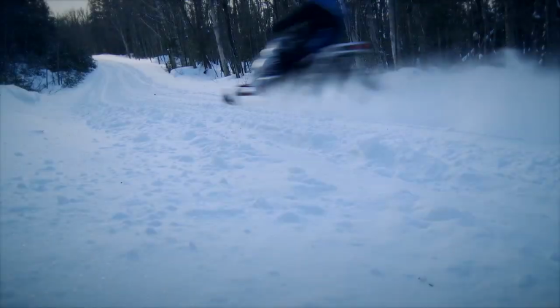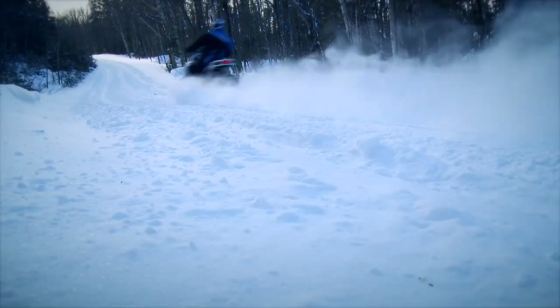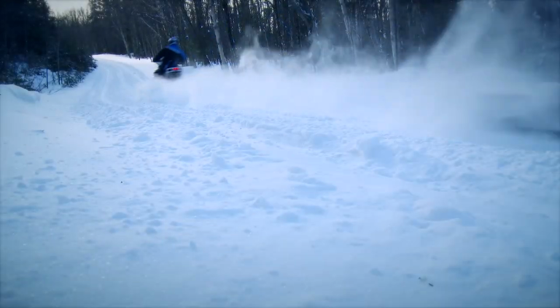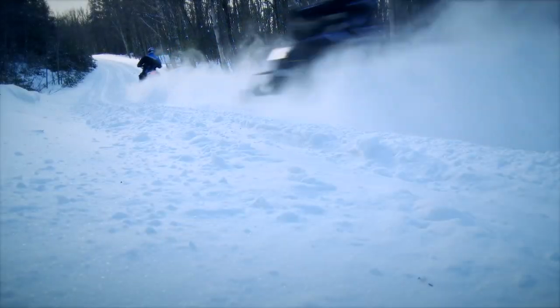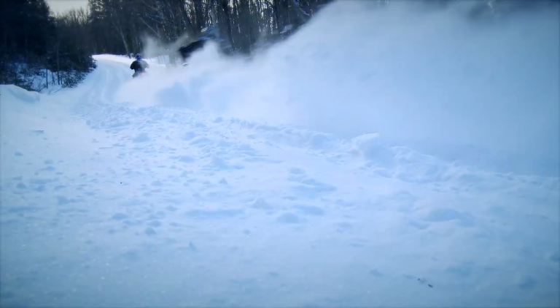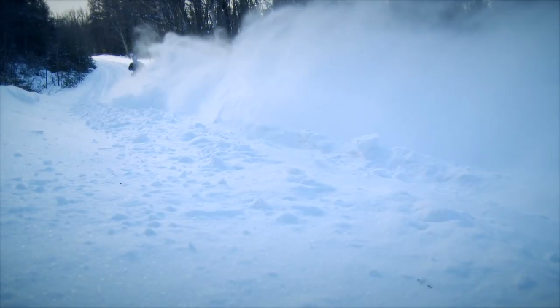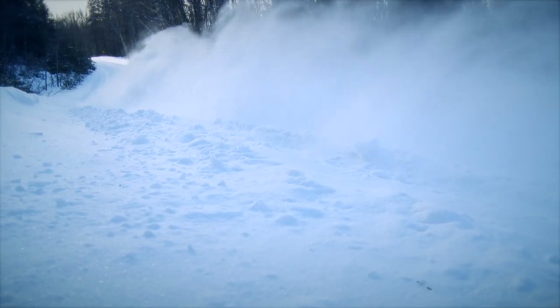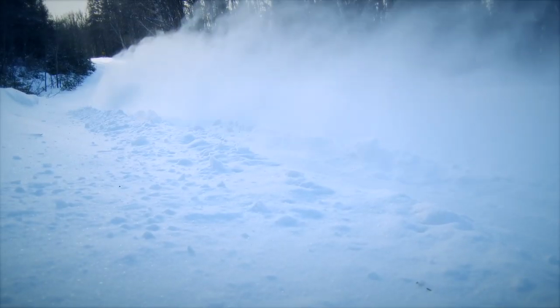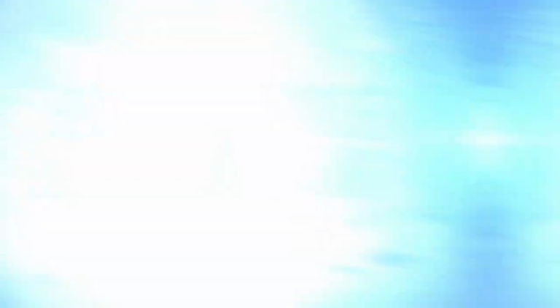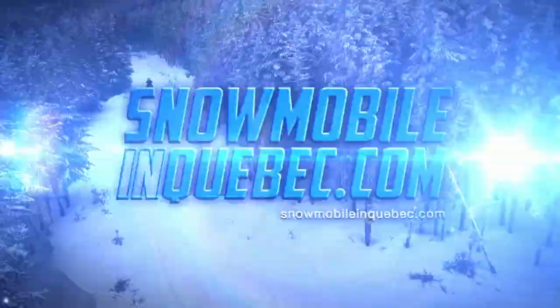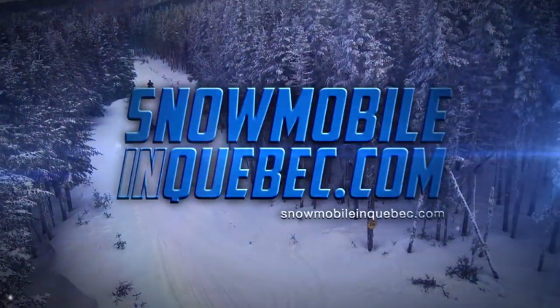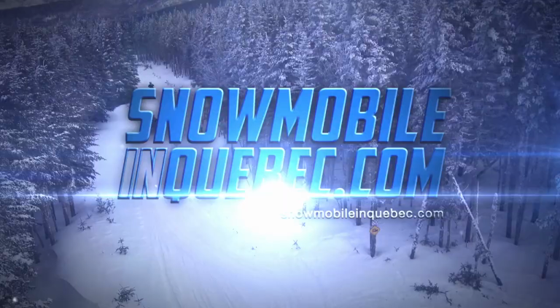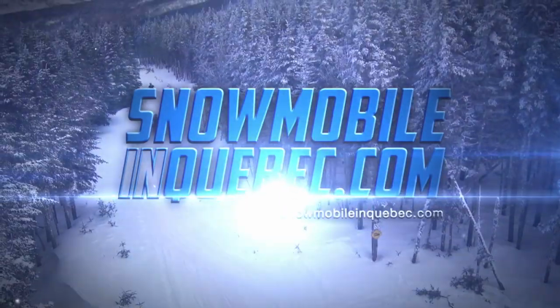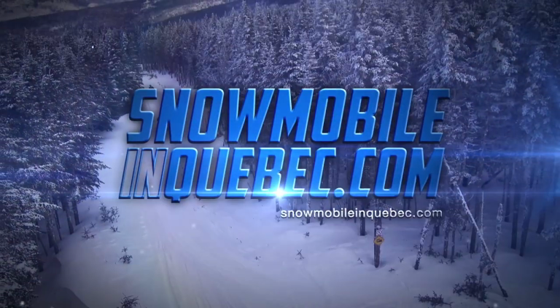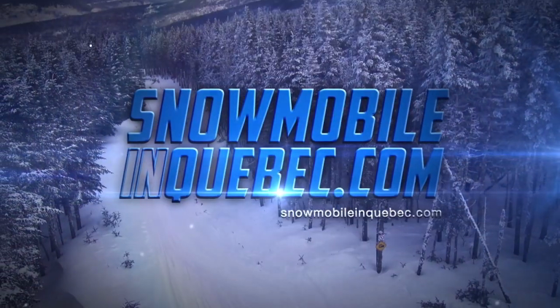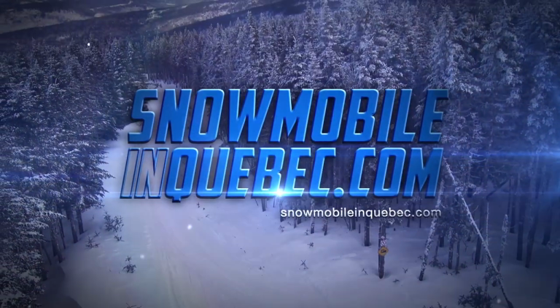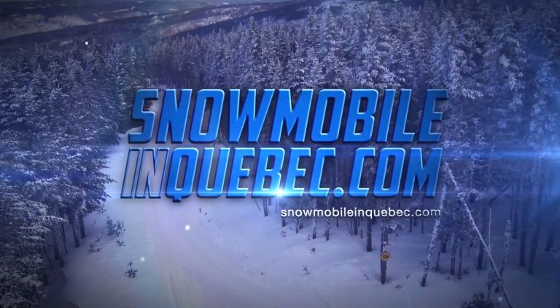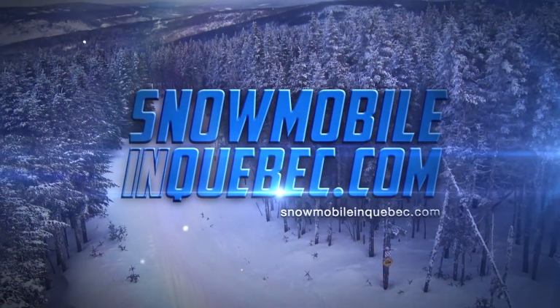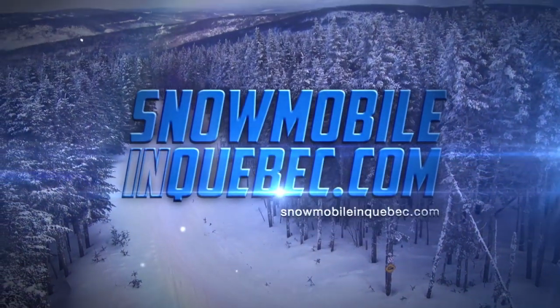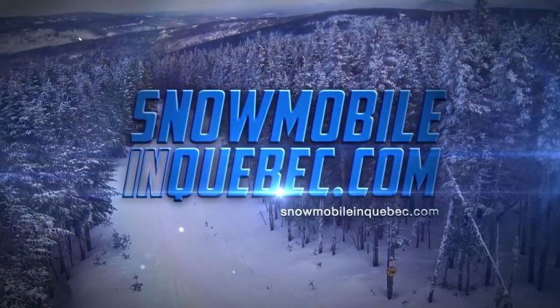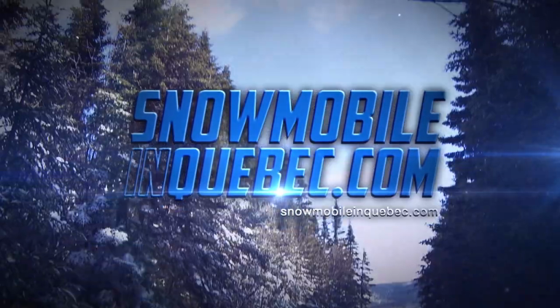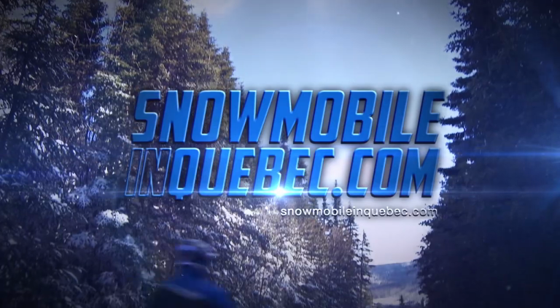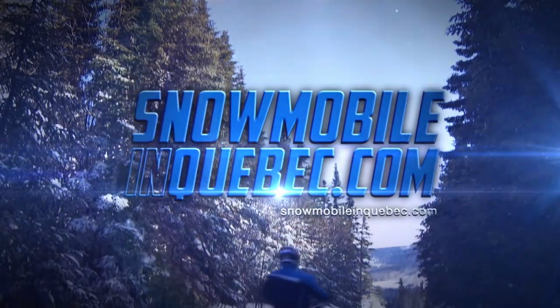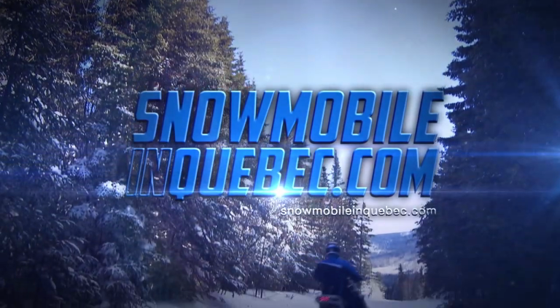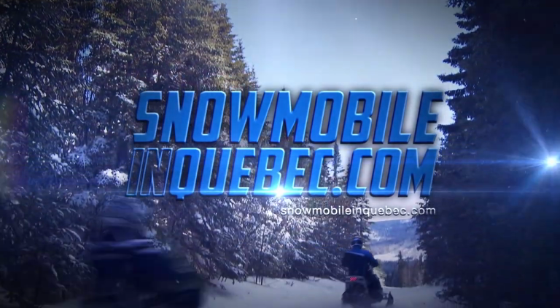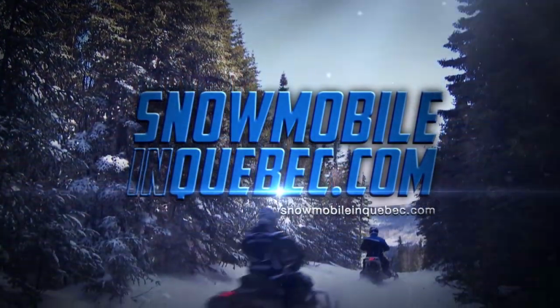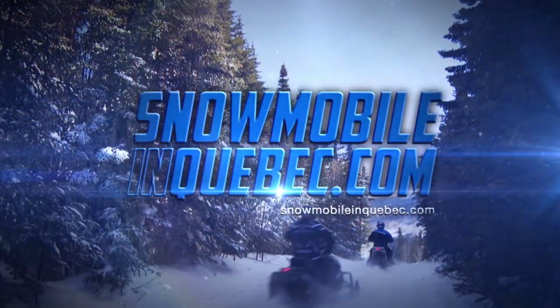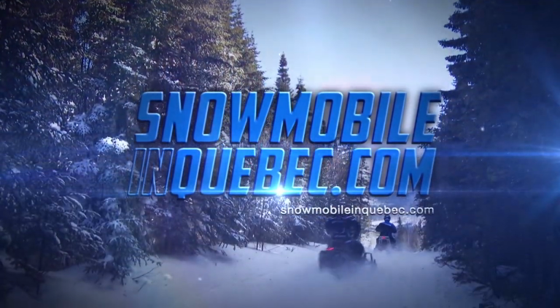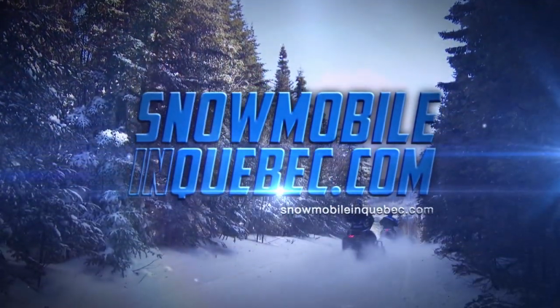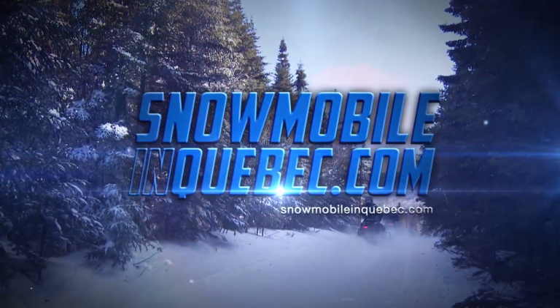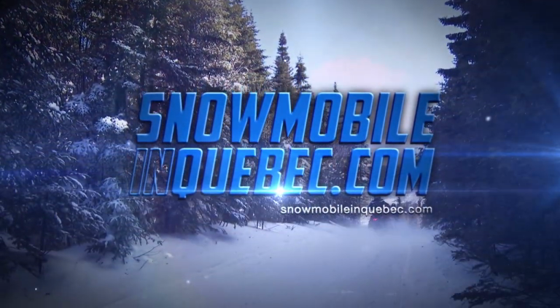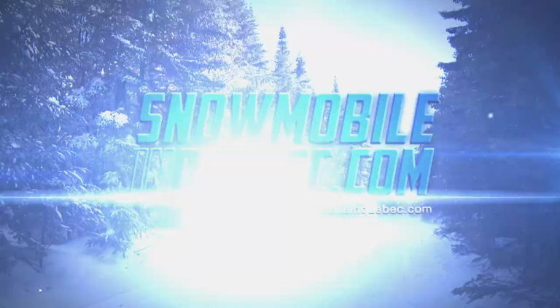Snowtrax is sponsored by SnowmobileInQuebec.com. This winter, experience snowmobile heaven.